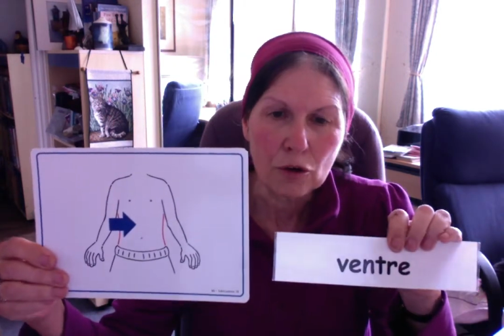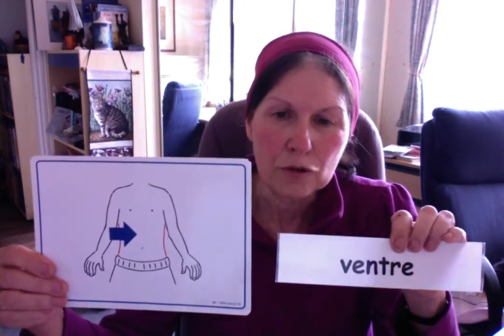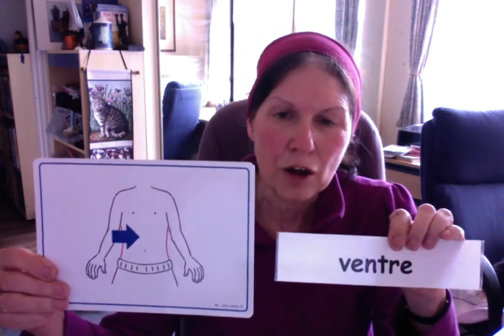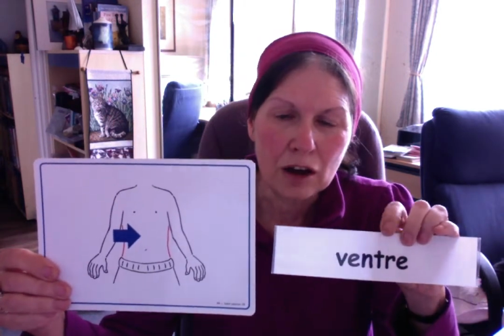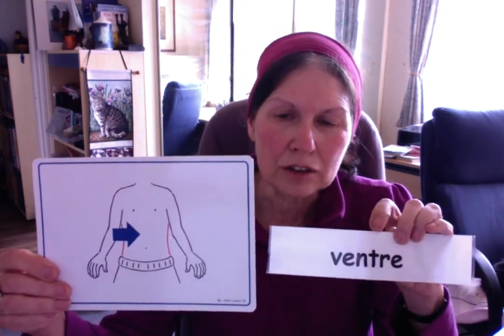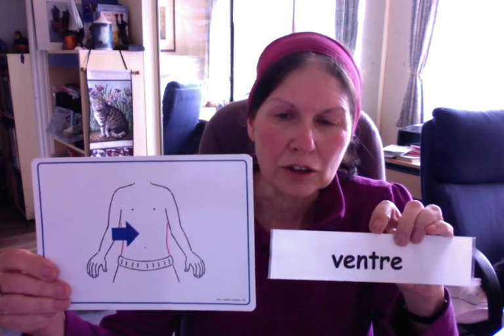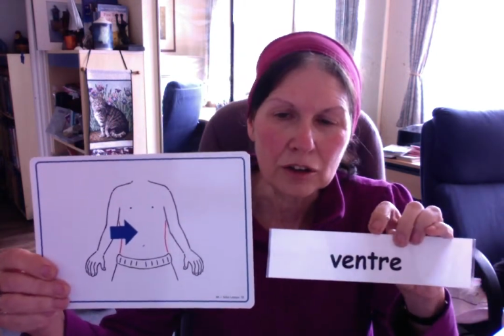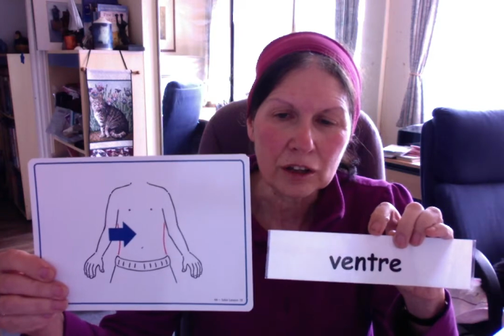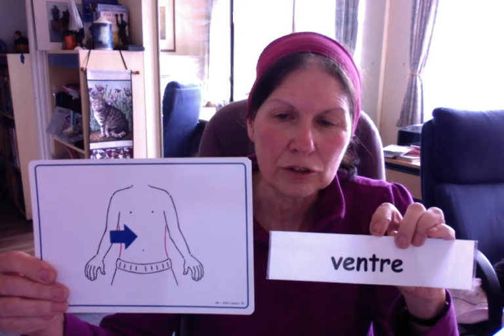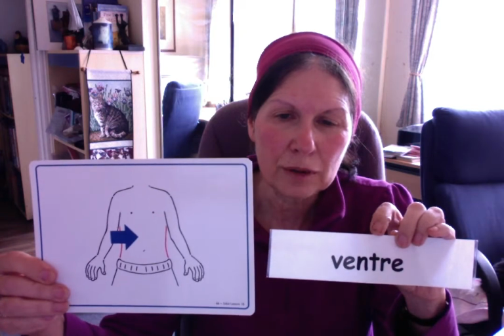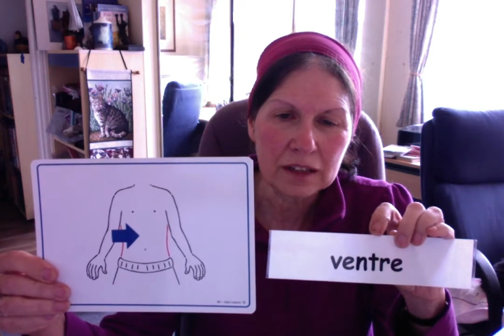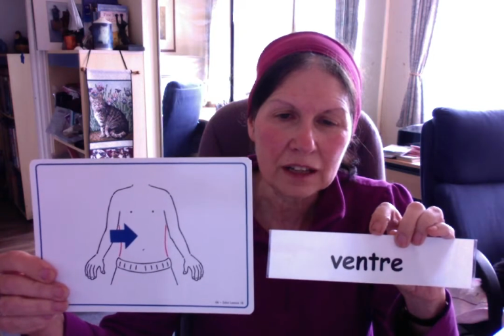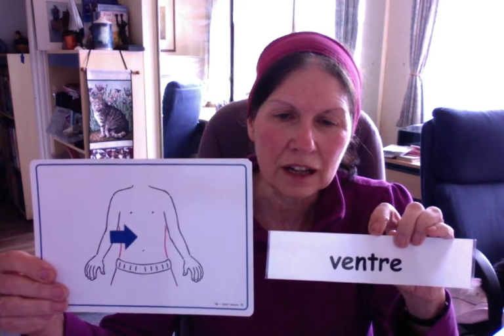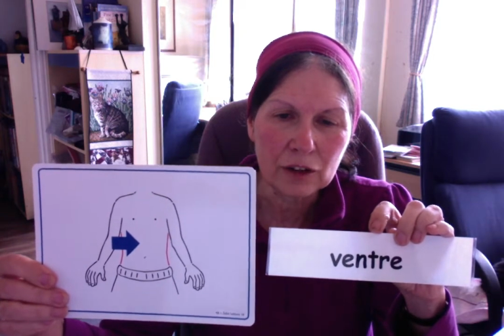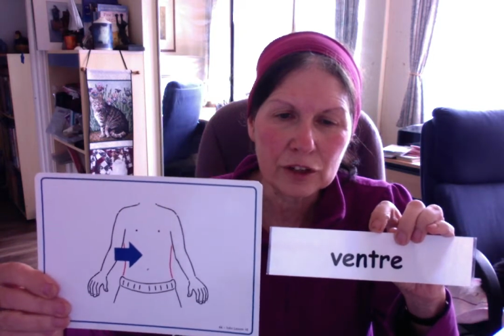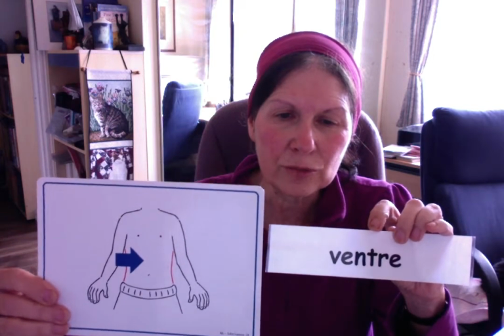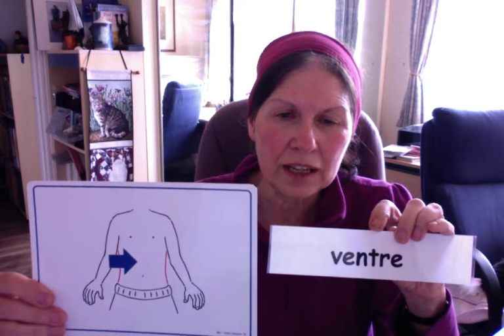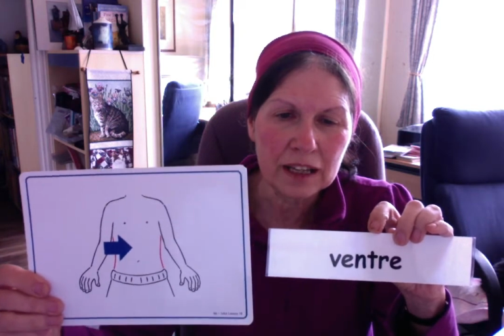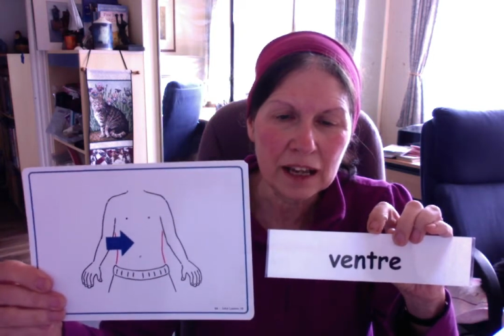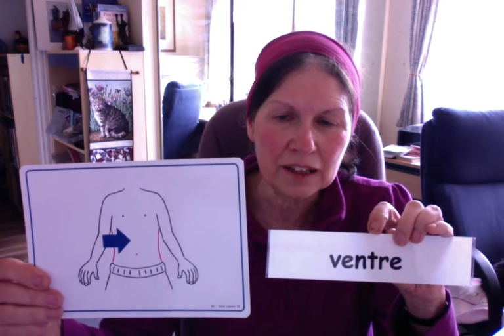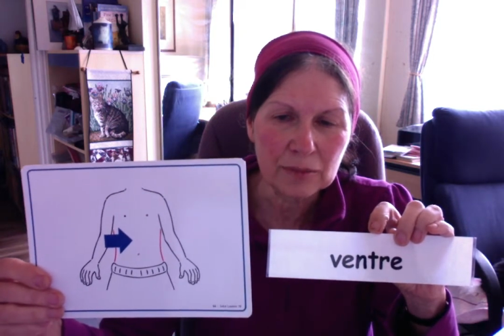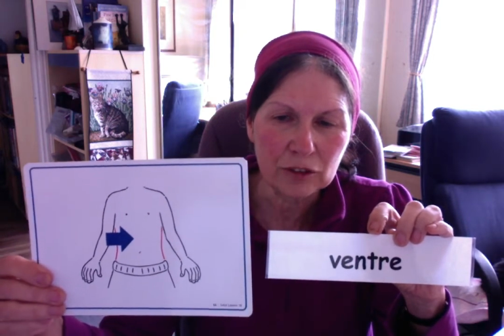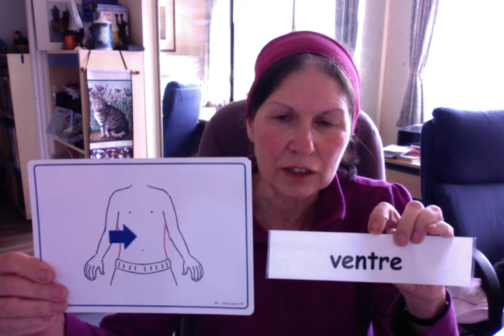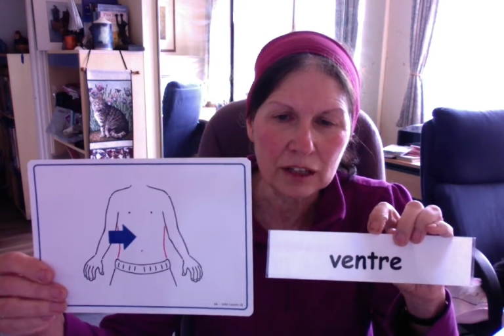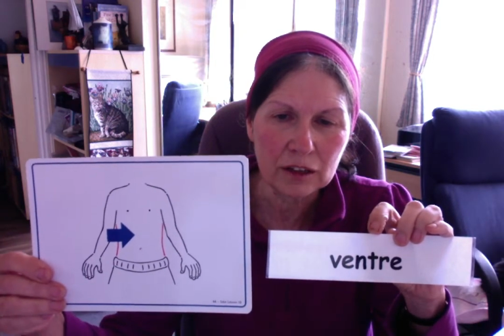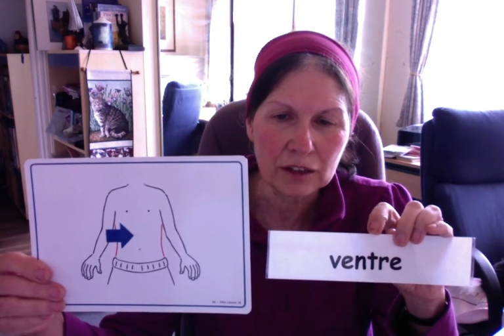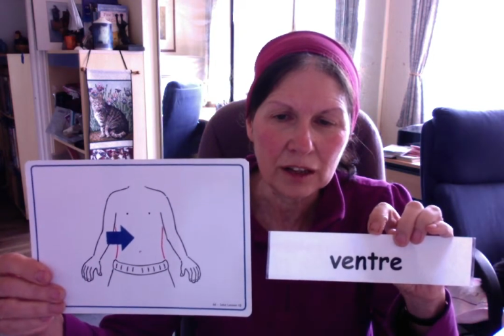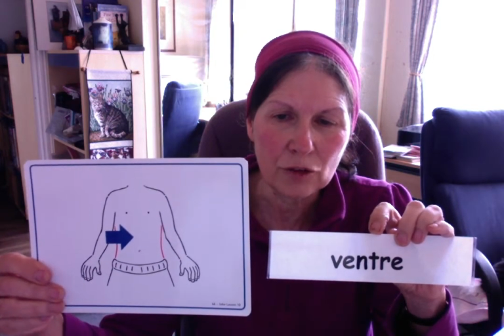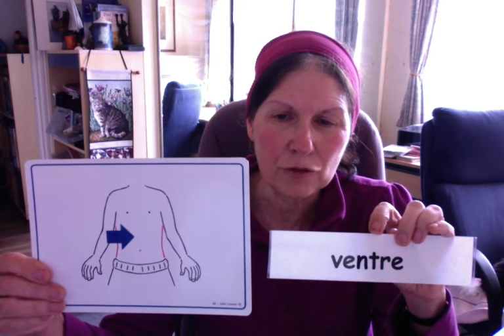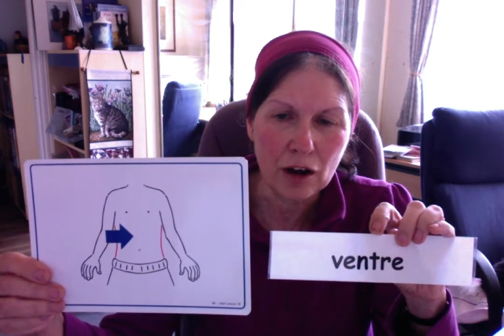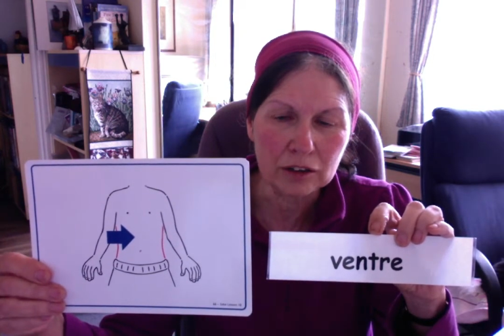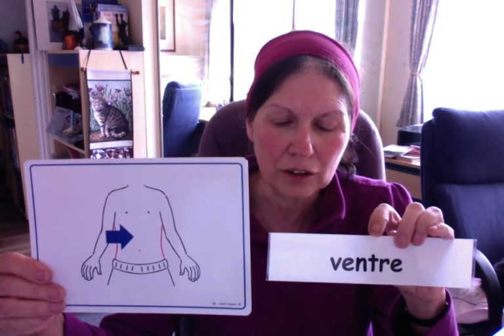Un ventre — another one that ends in E but is masculine. Alors, finished by E, and it's masculine. Le ventre.